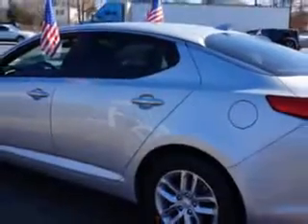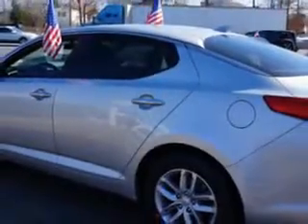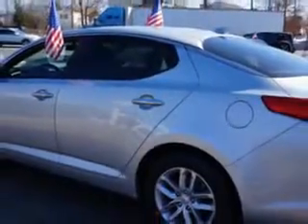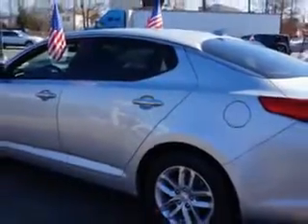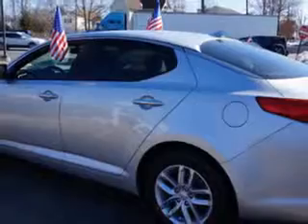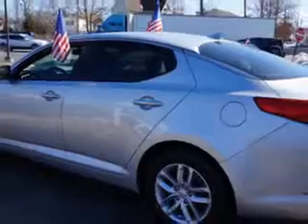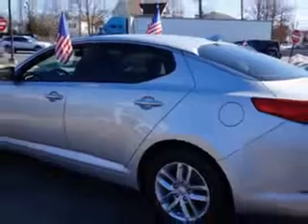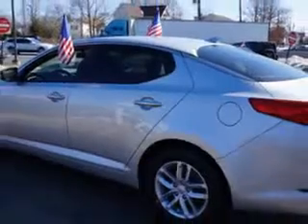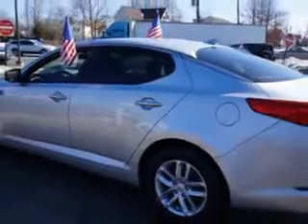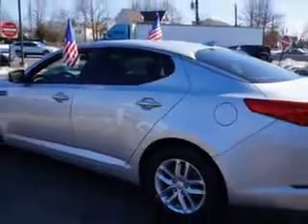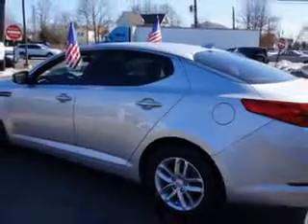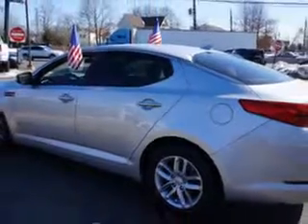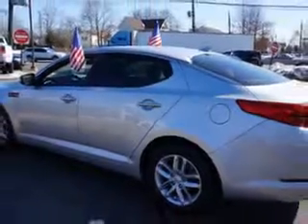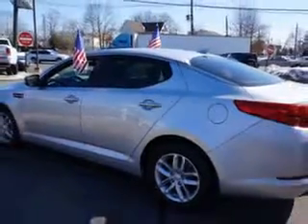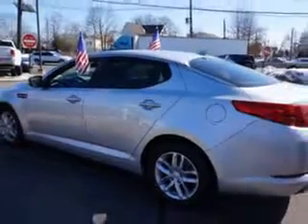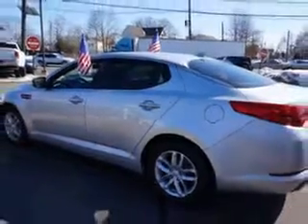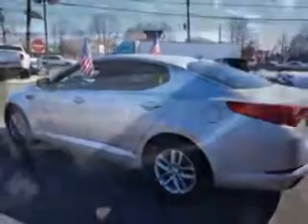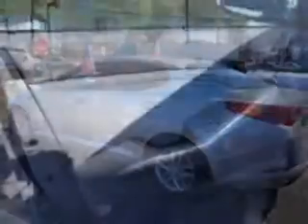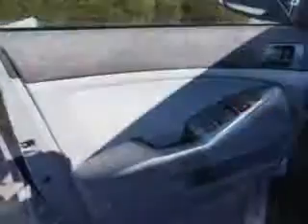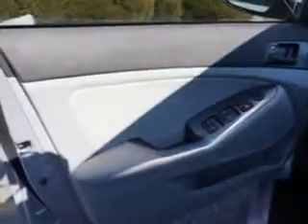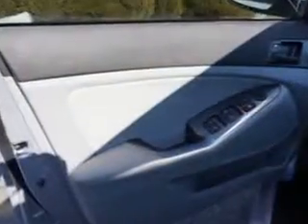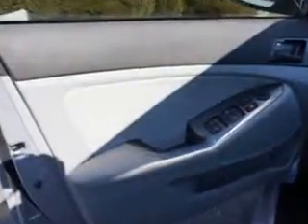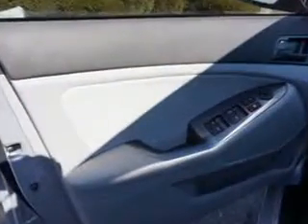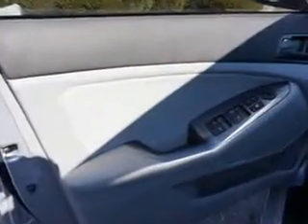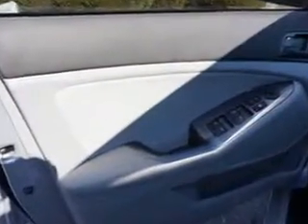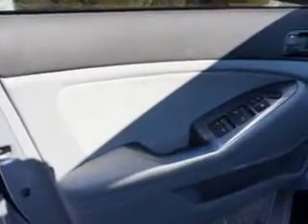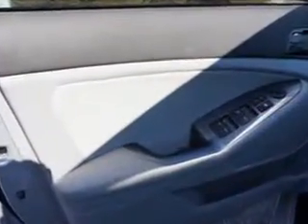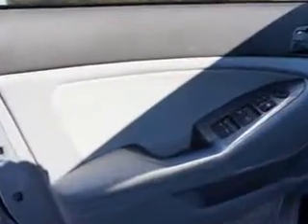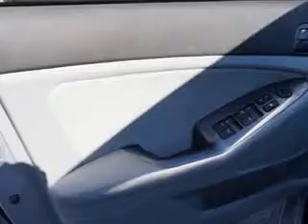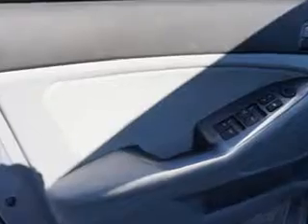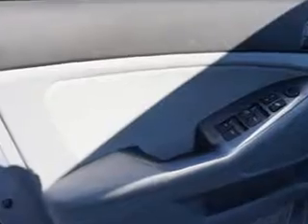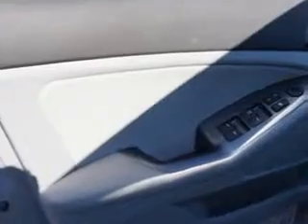Enjoy the drive and have peace of mind in this 2013 Kia Optima. See us at Edison Nissan today.